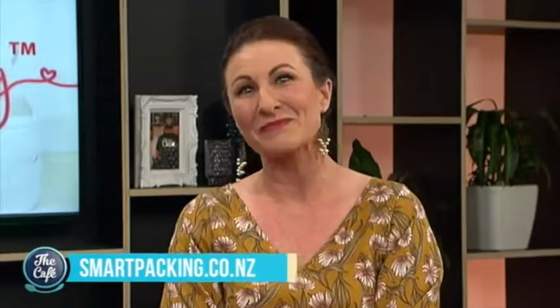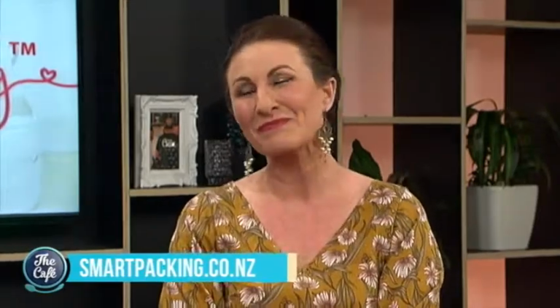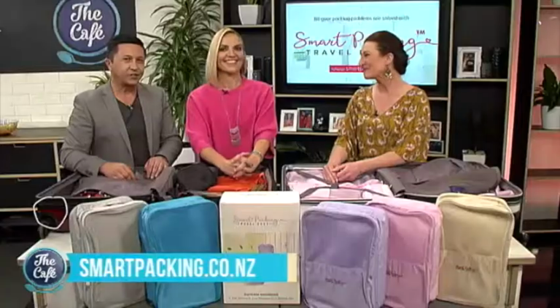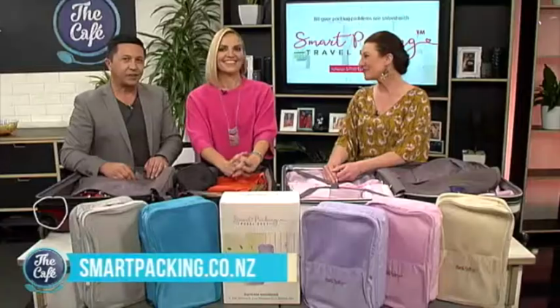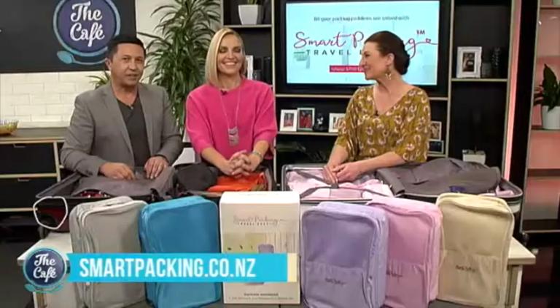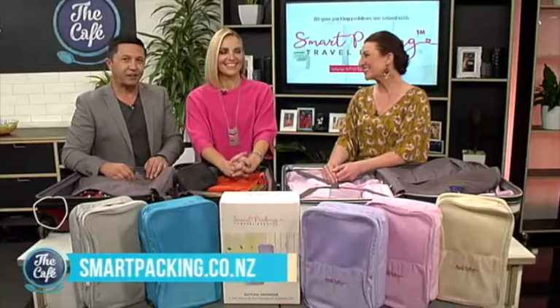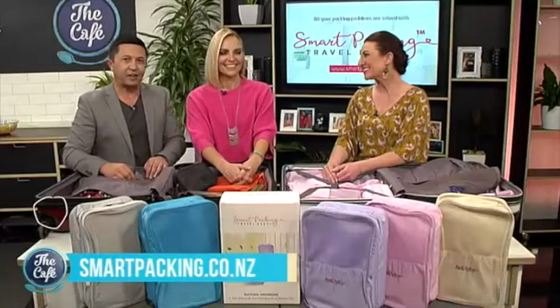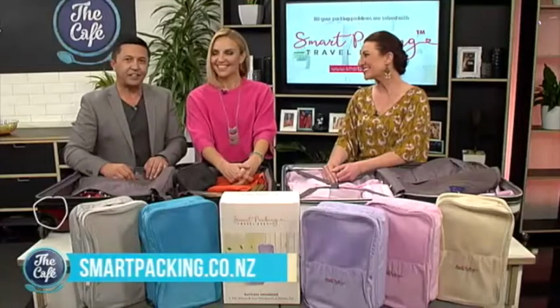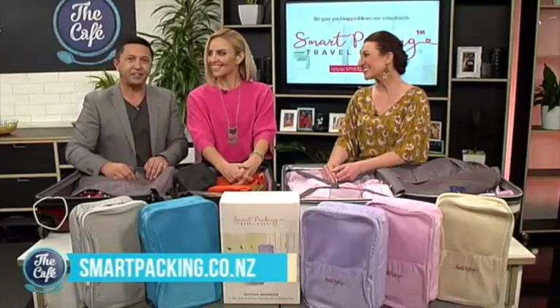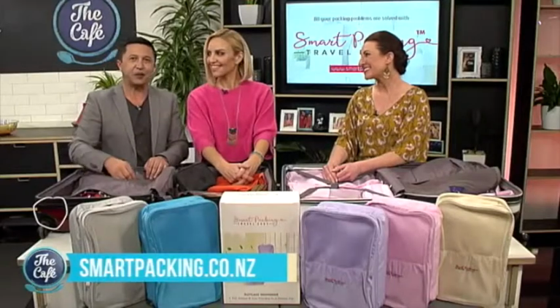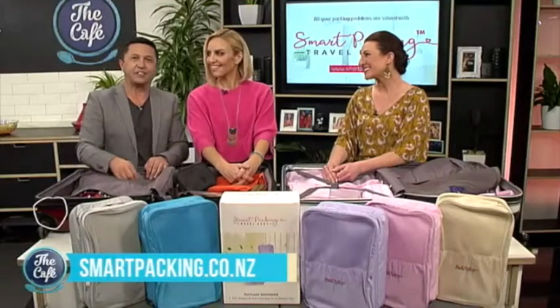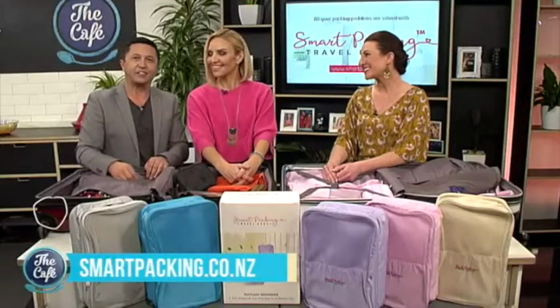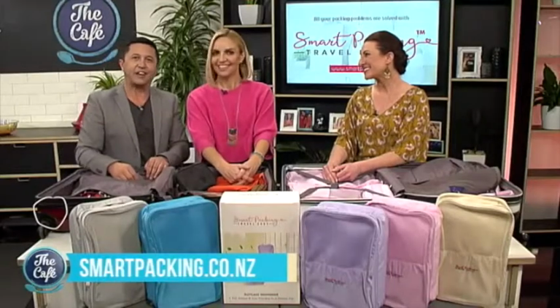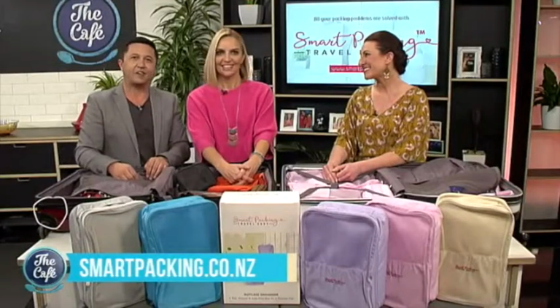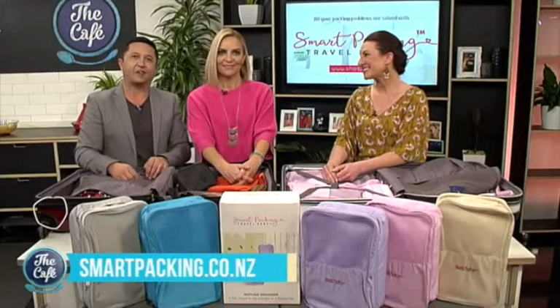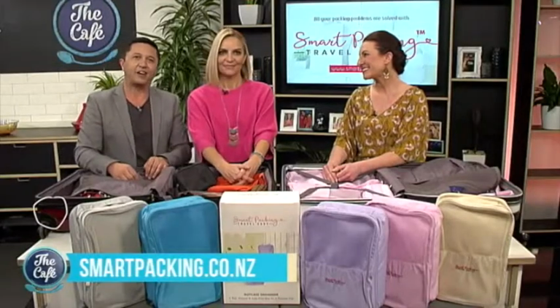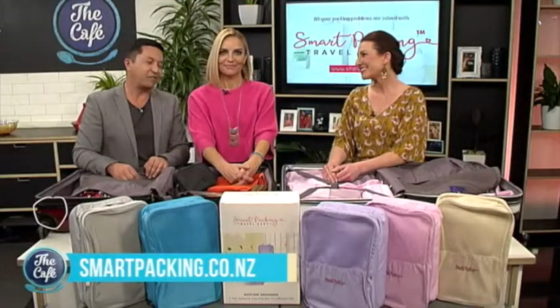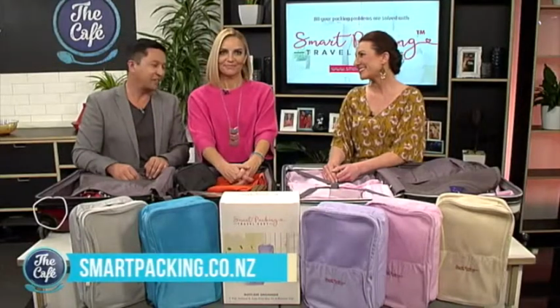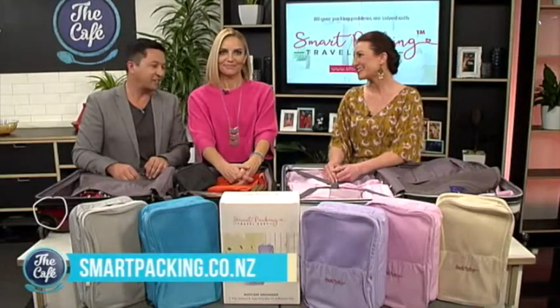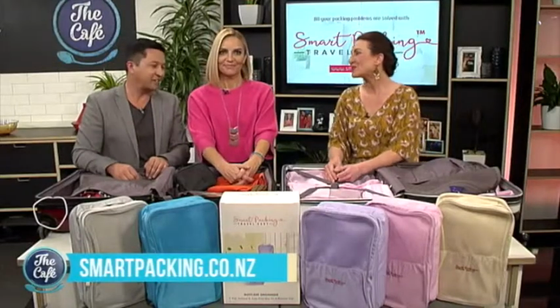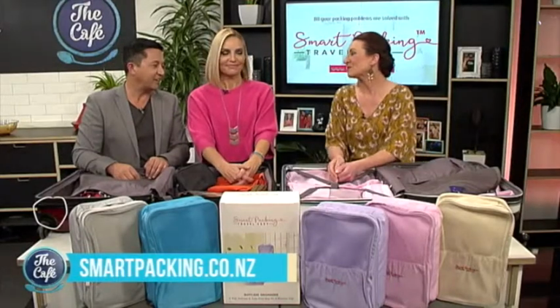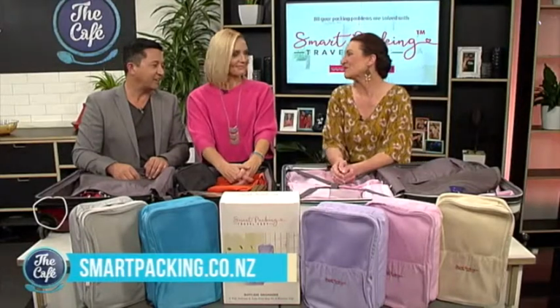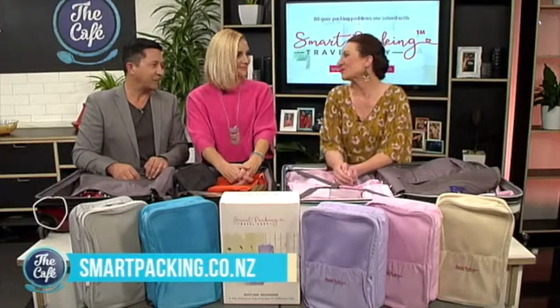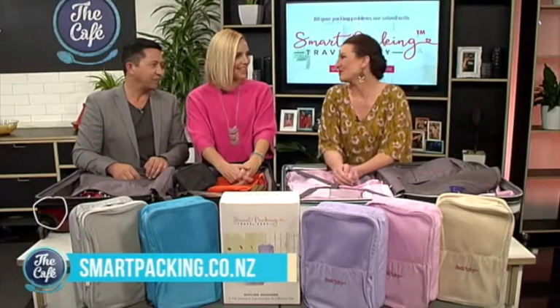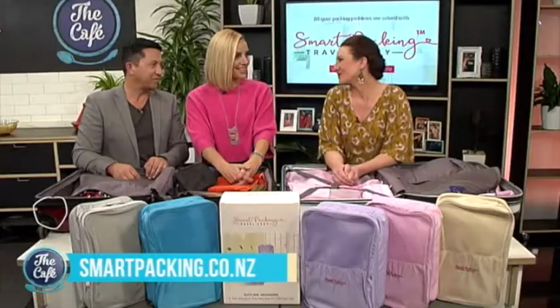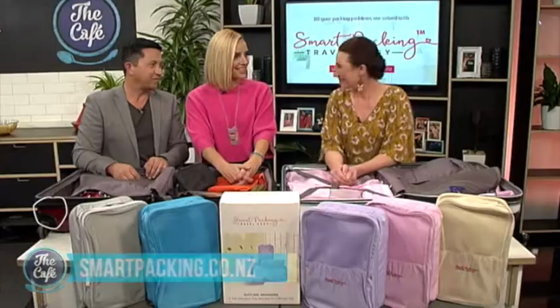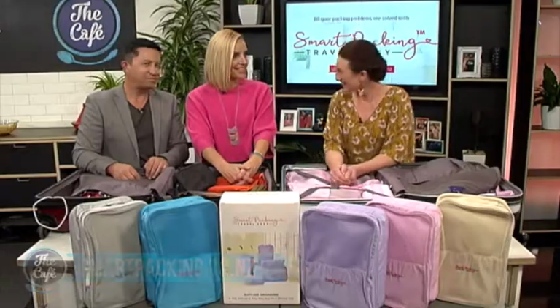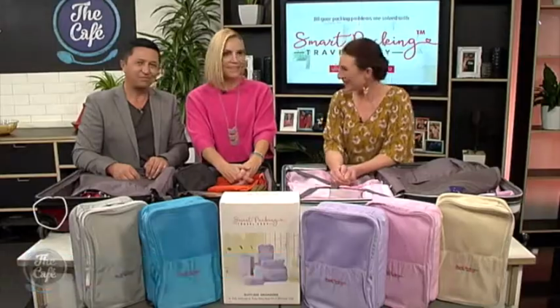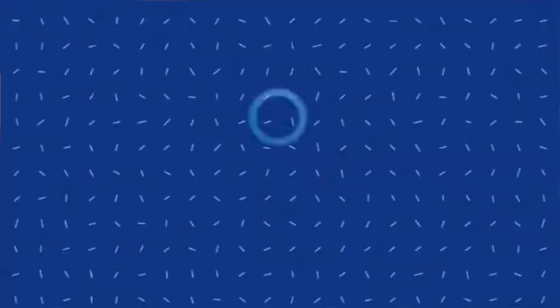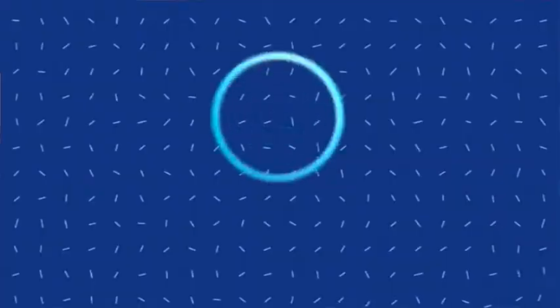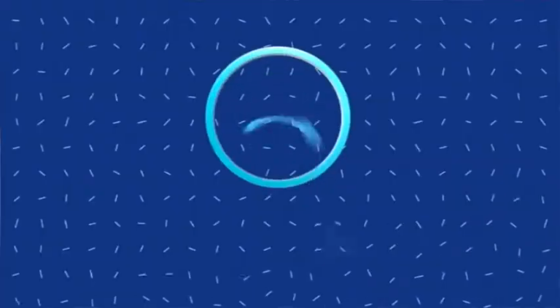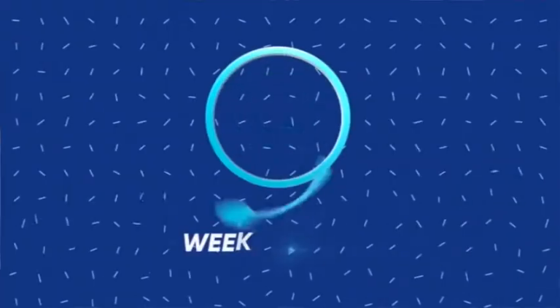Awesome, fantastic prizes and a great offer. Thanks again Debbie. No worries — that was fun!